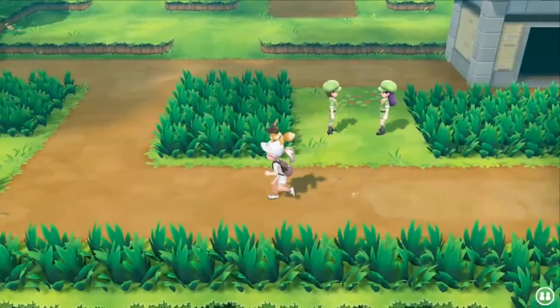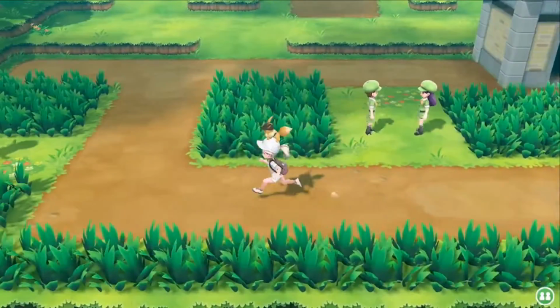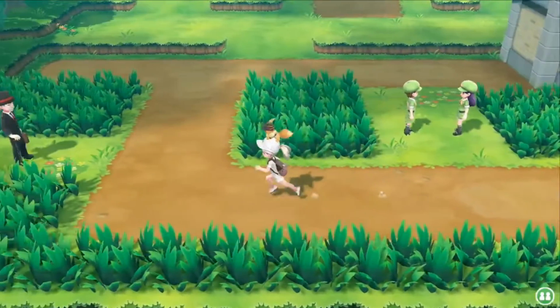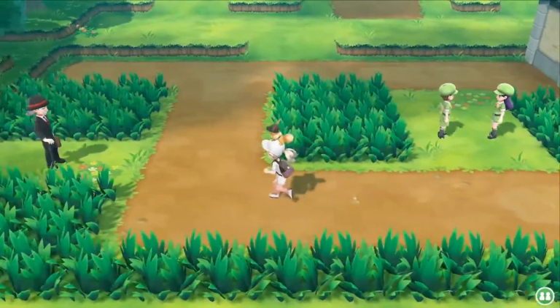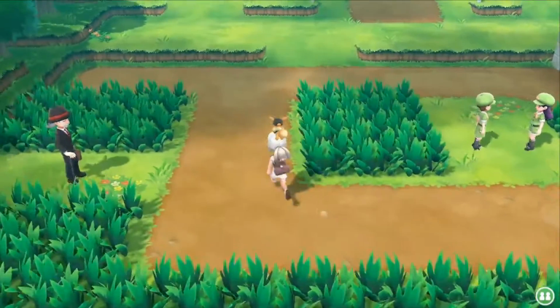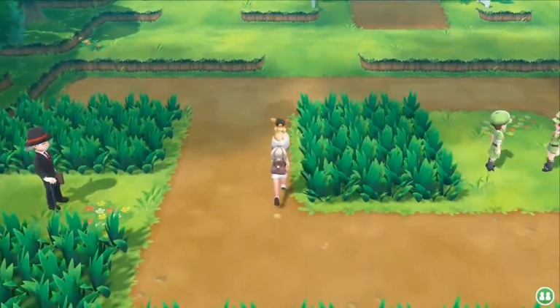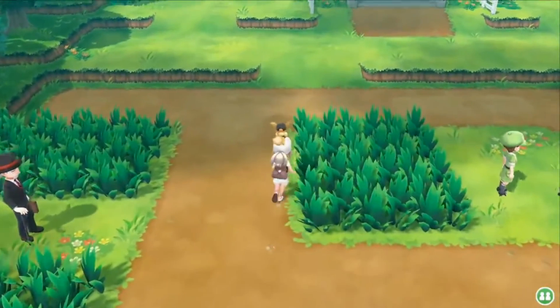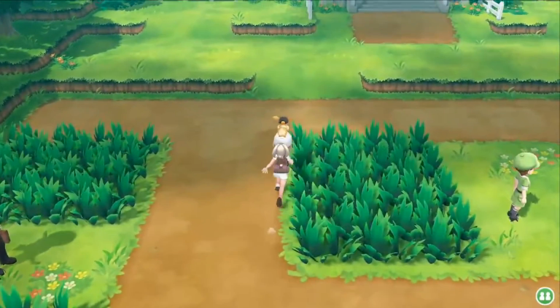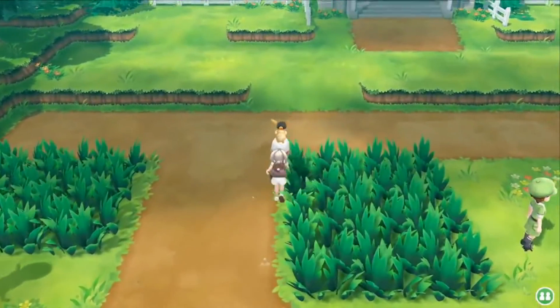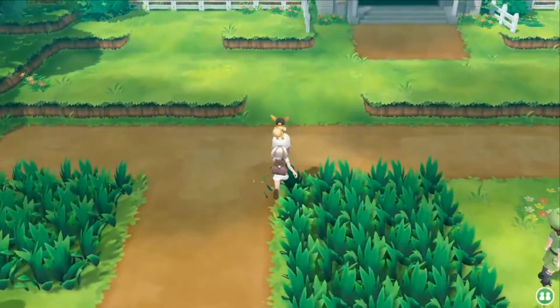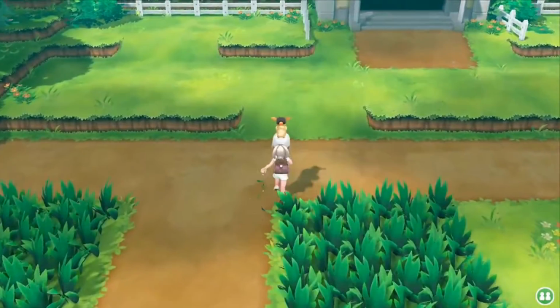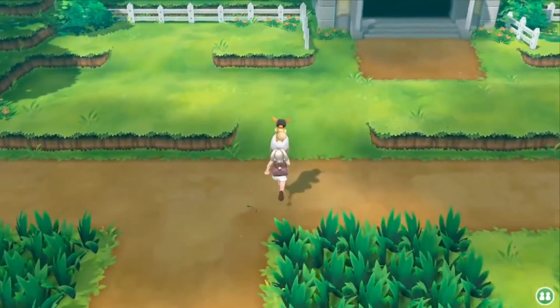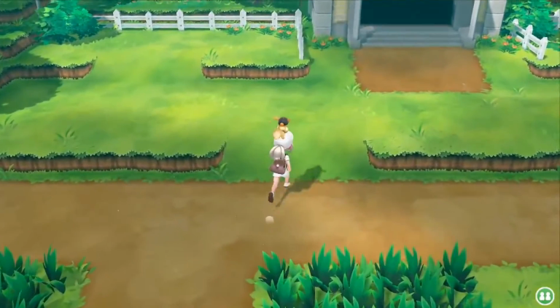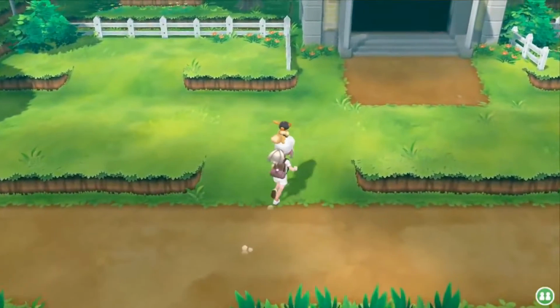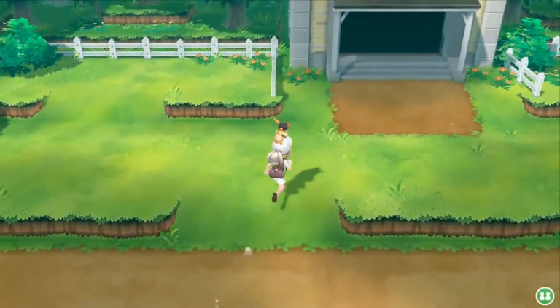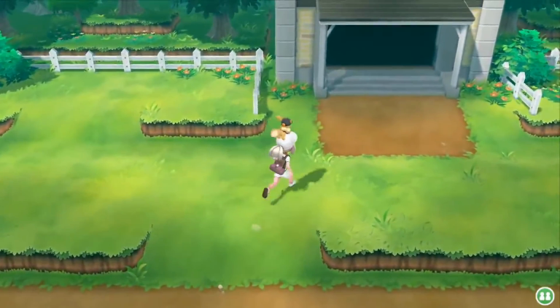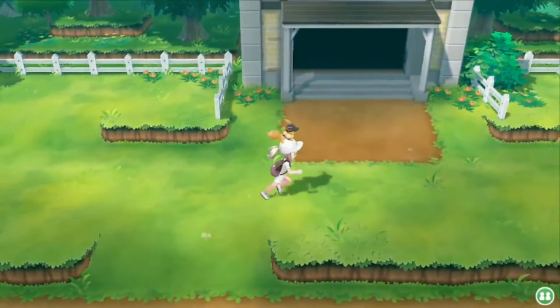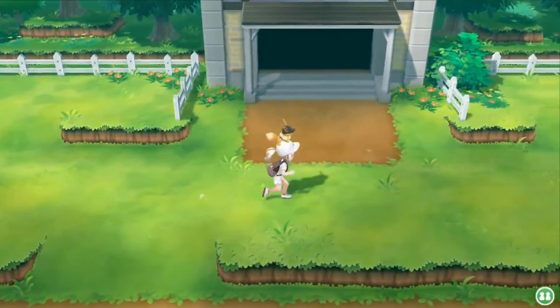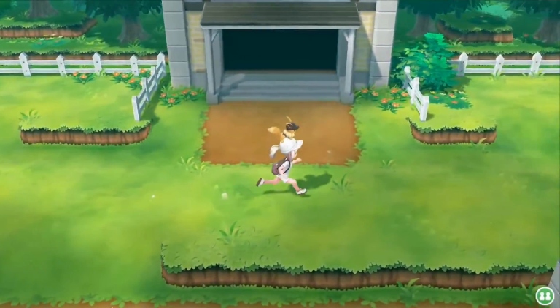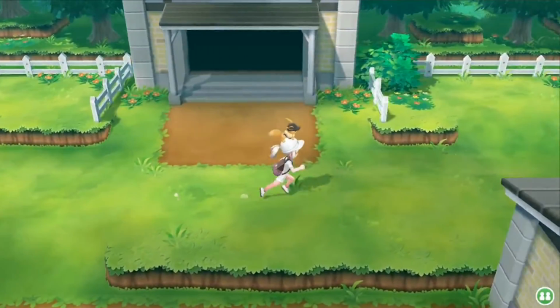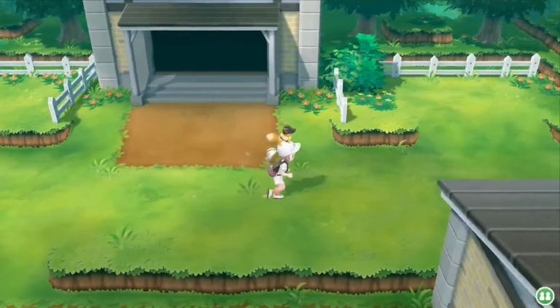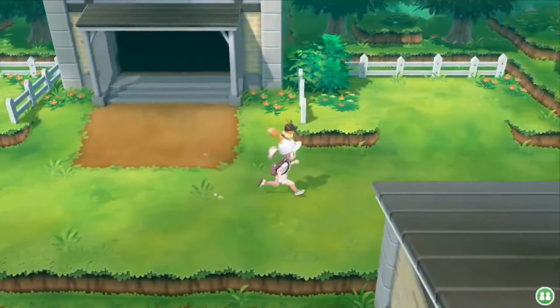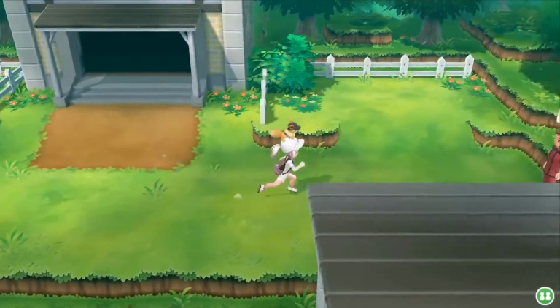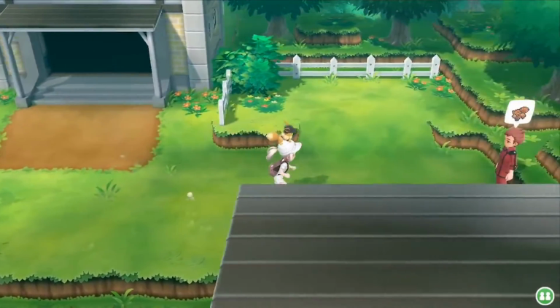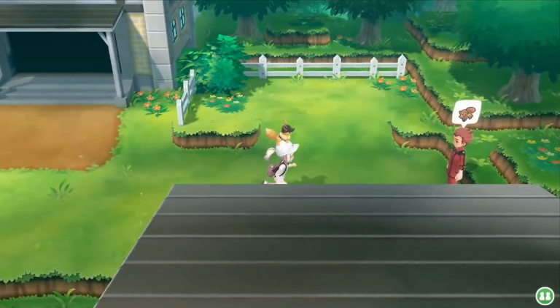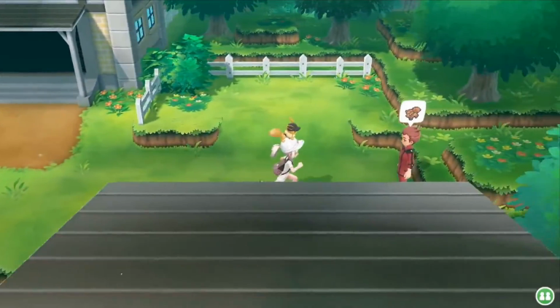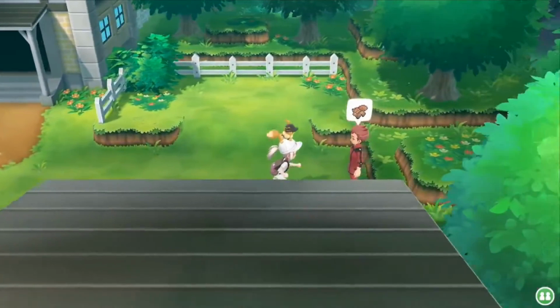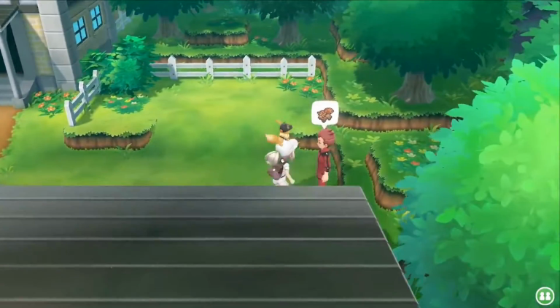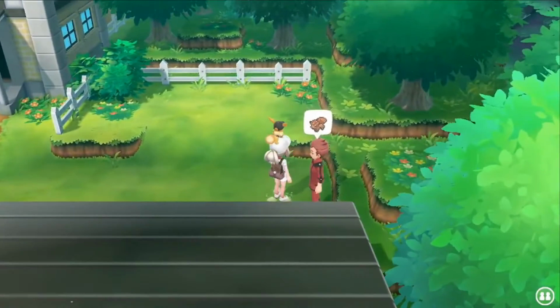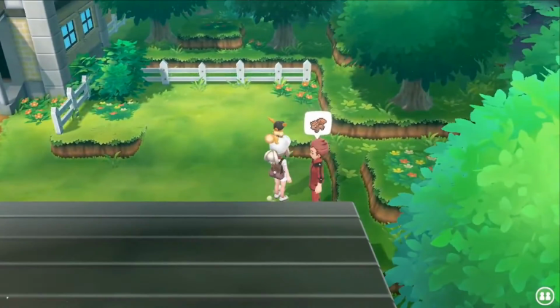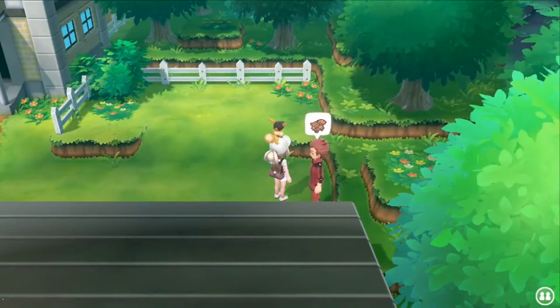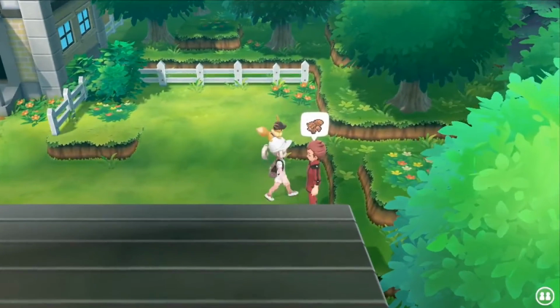The Vulpix master trainer you can find on Route 6, north of Vermilion City, in the top right corner.